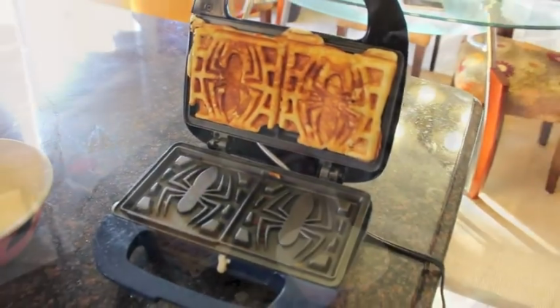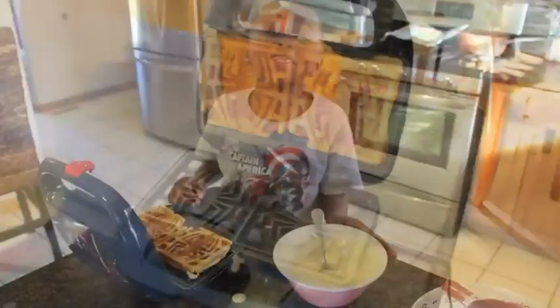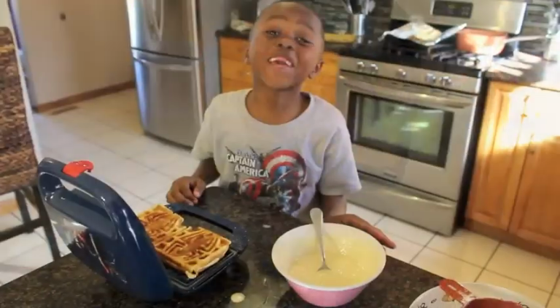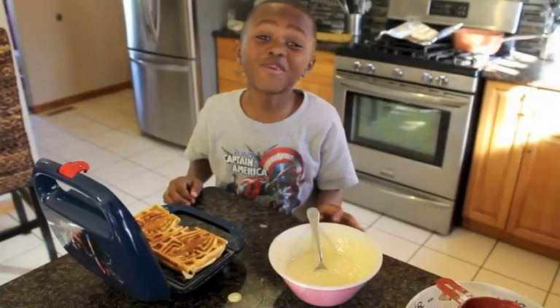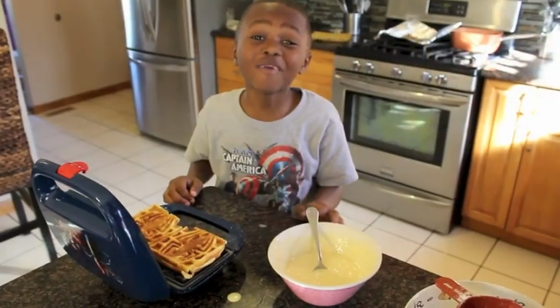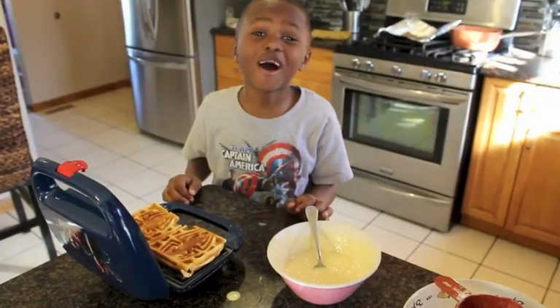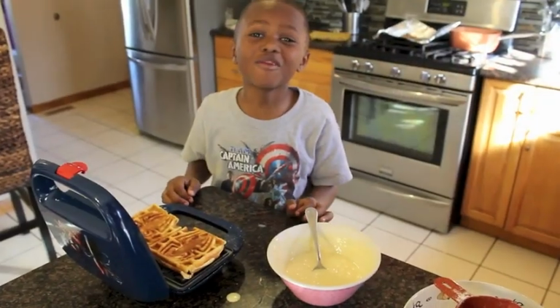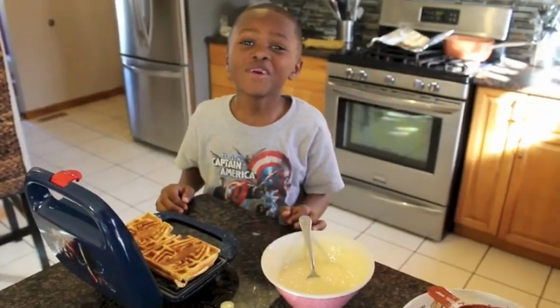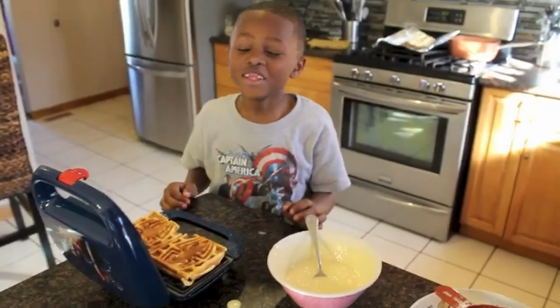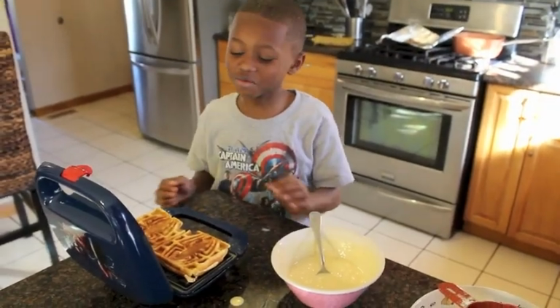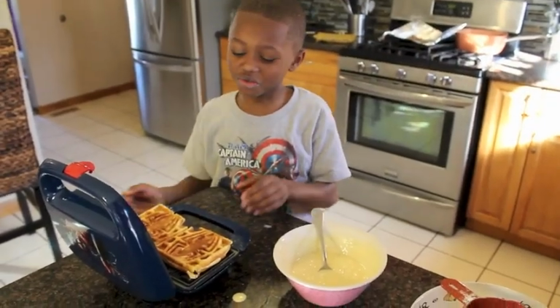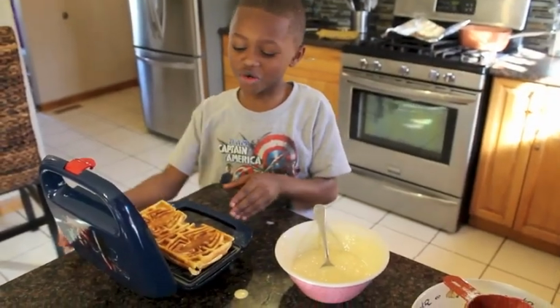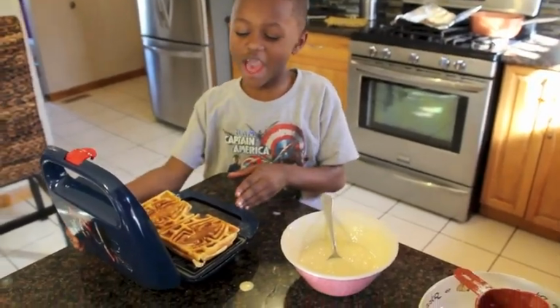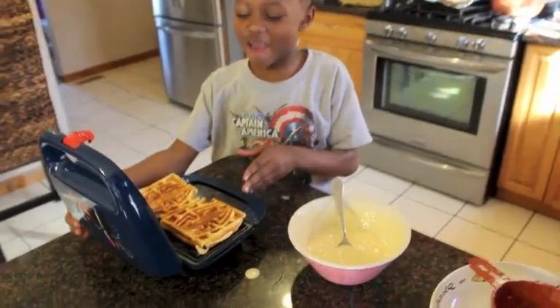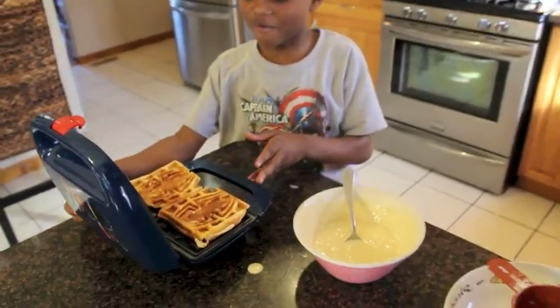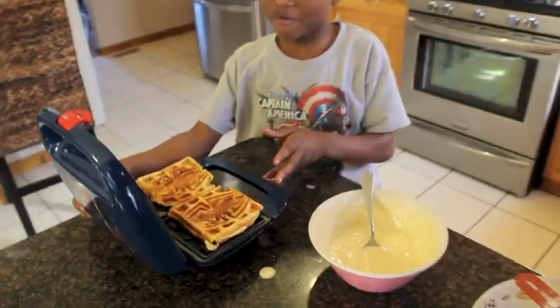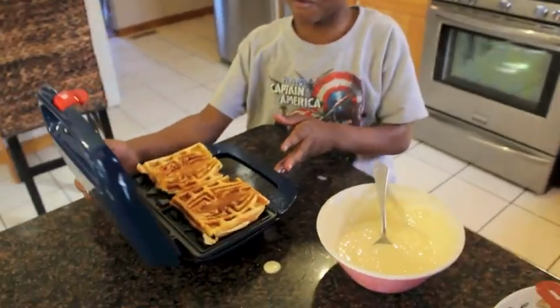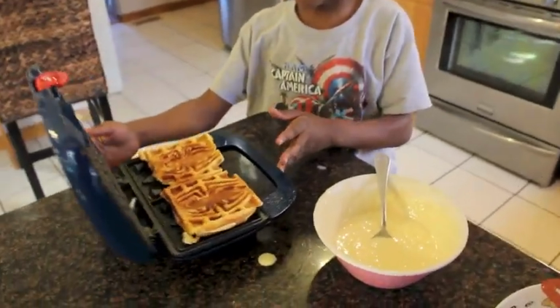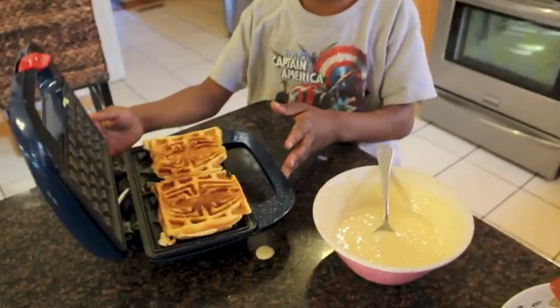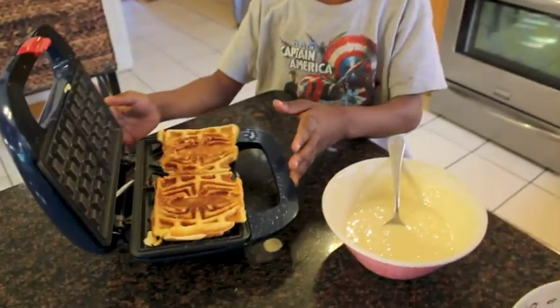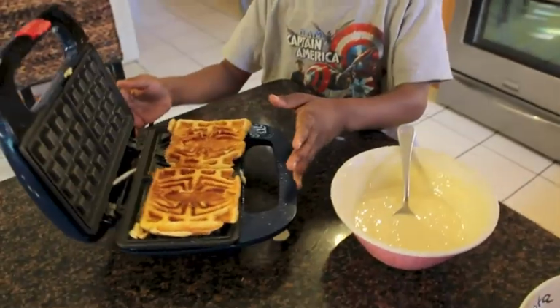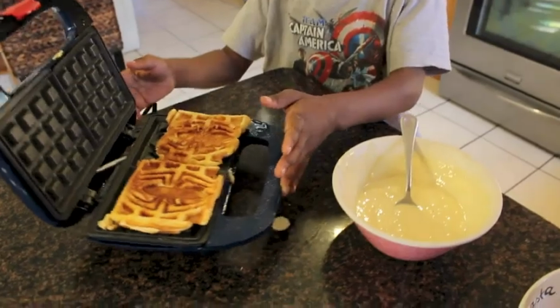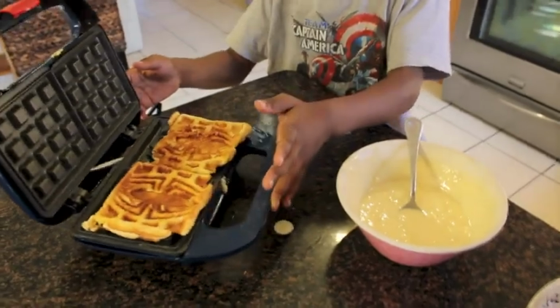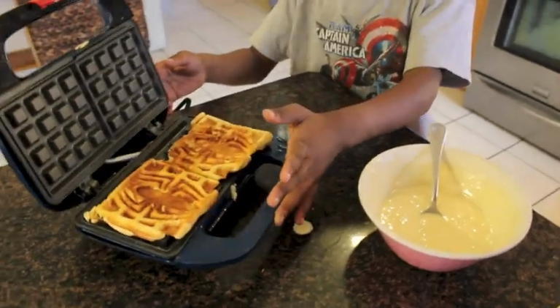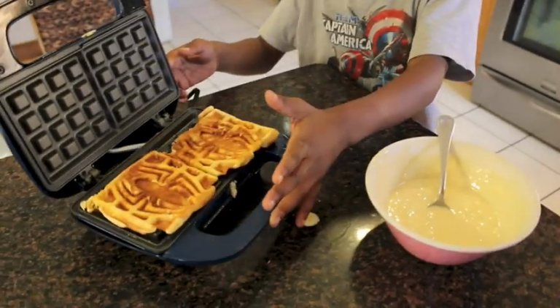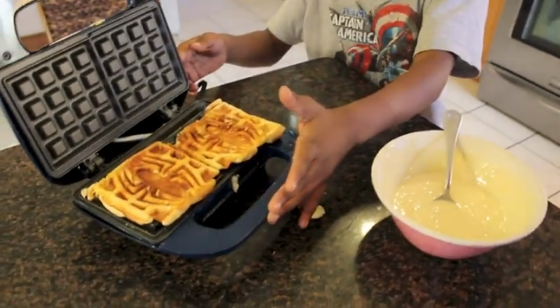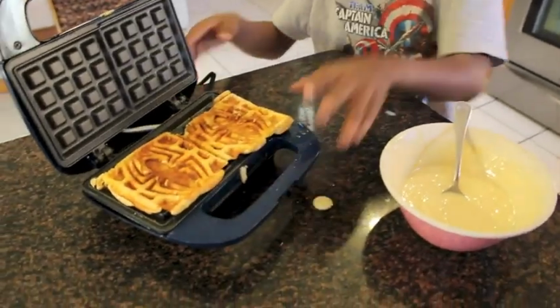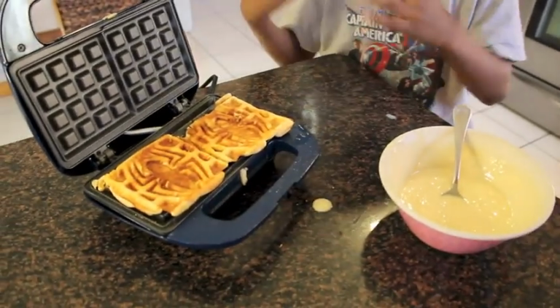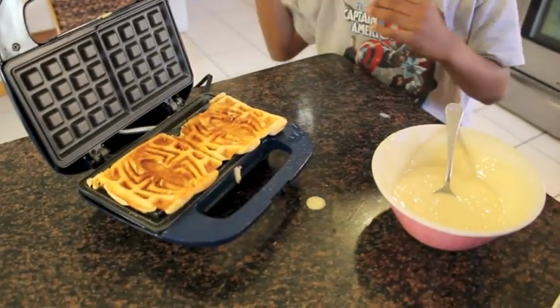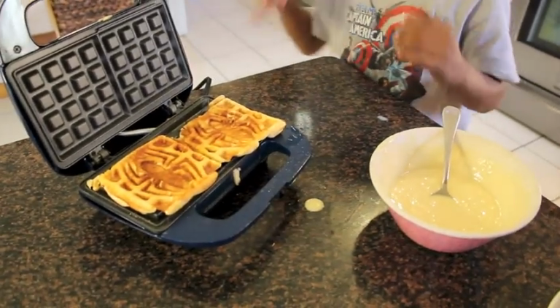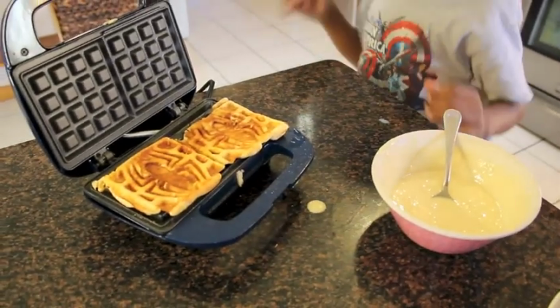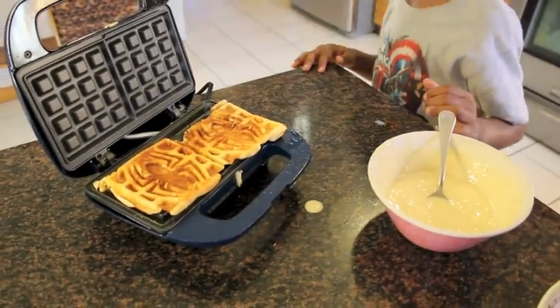Once you get your waffle out, this is what you're going to have. It's hot.